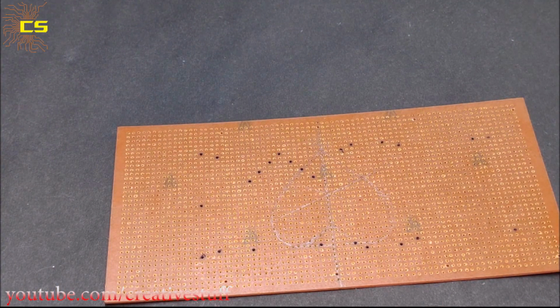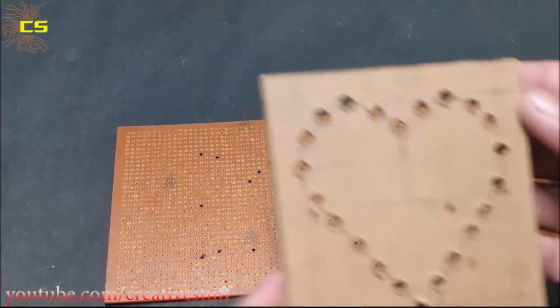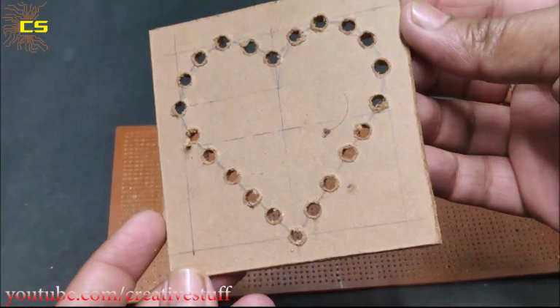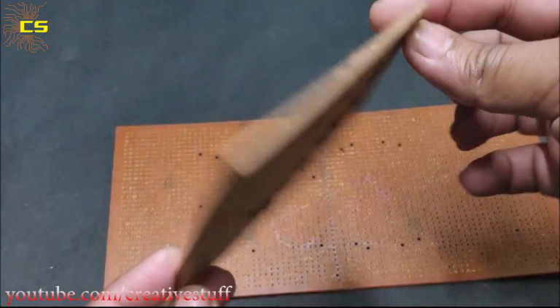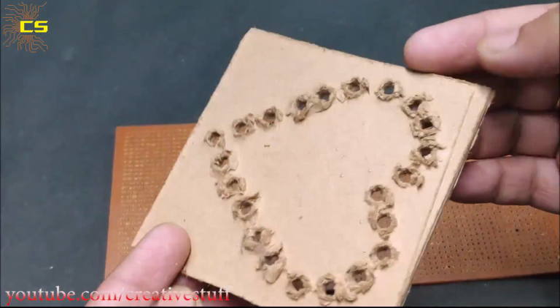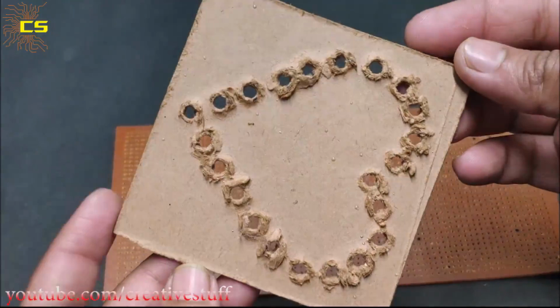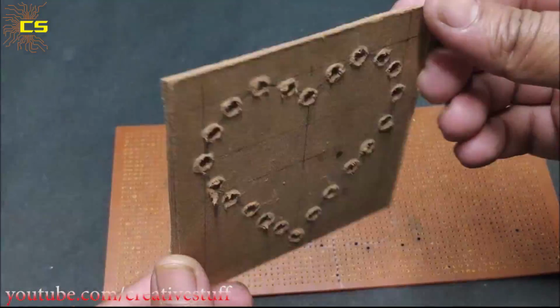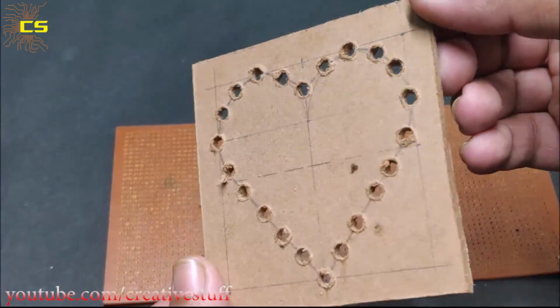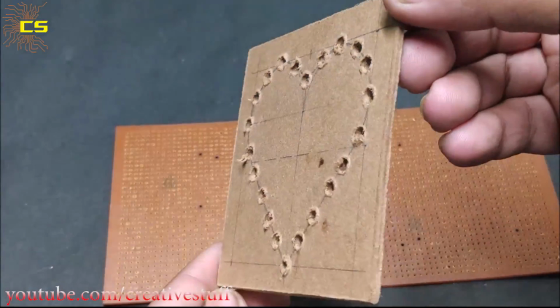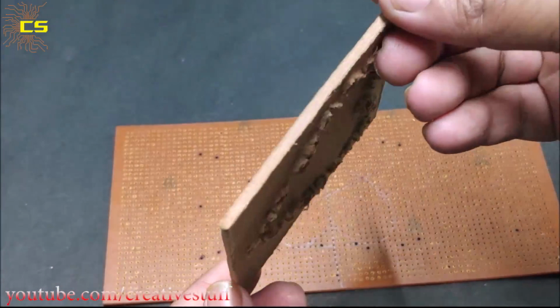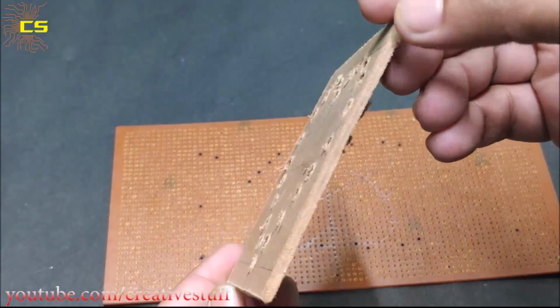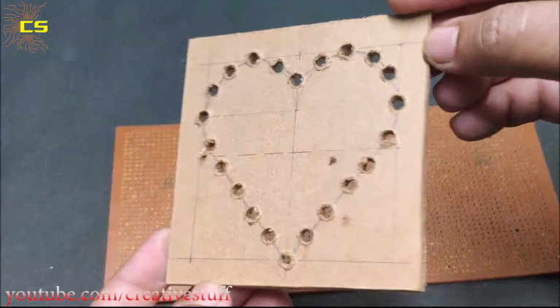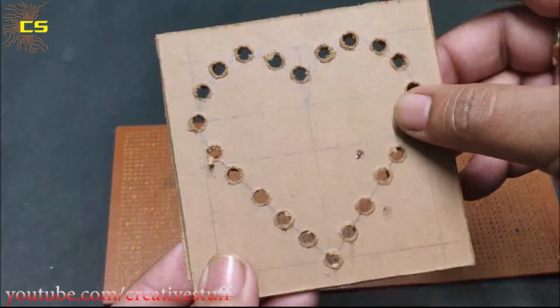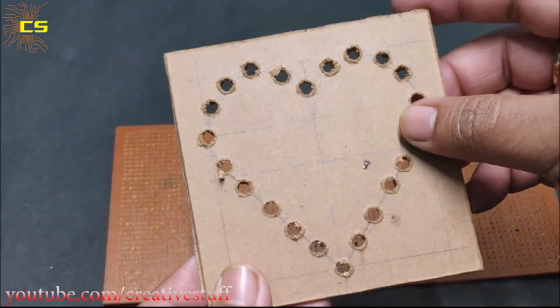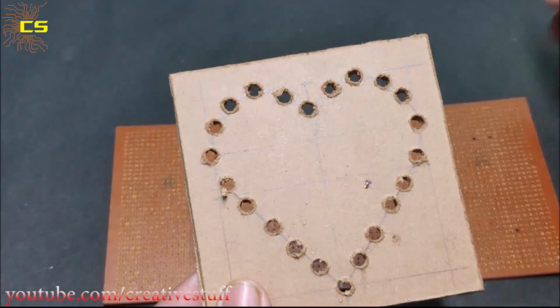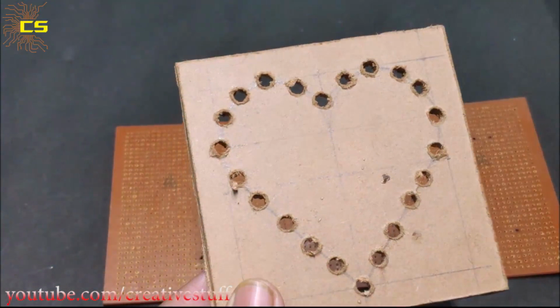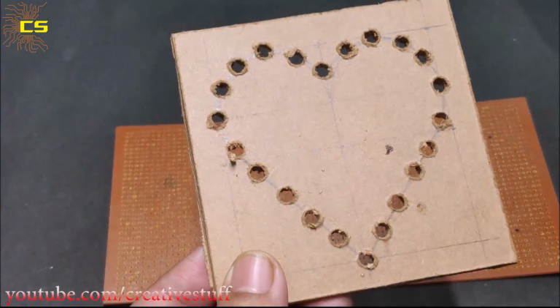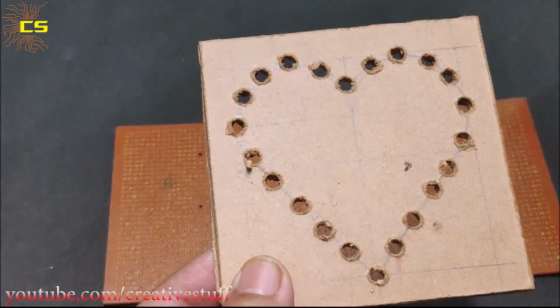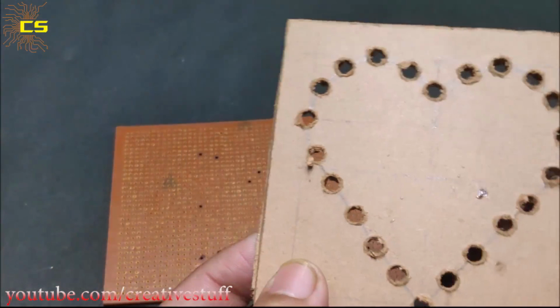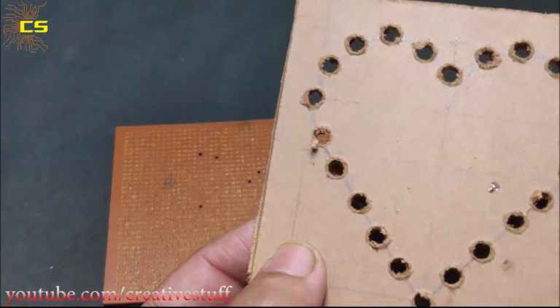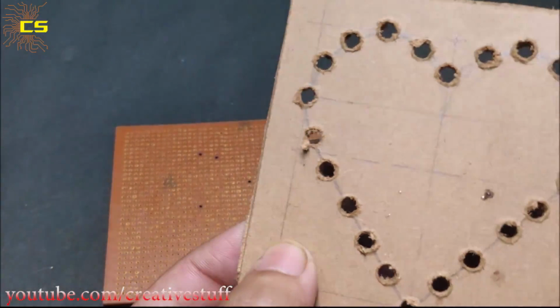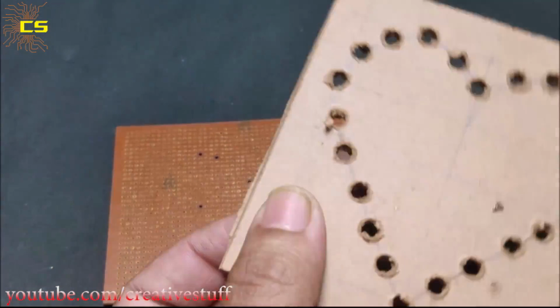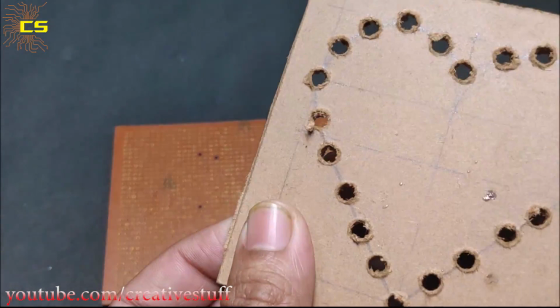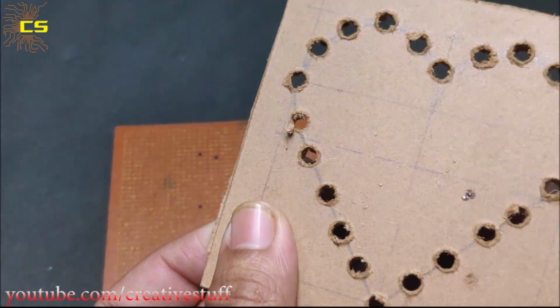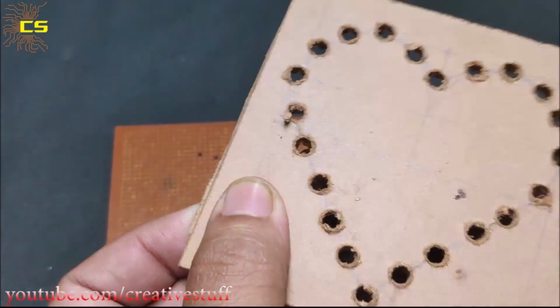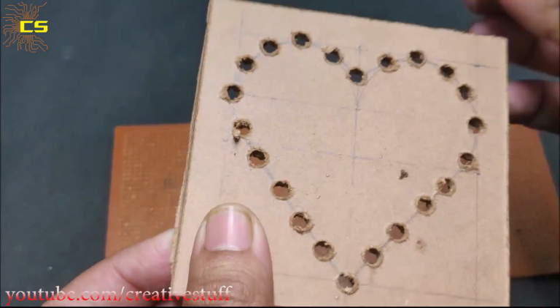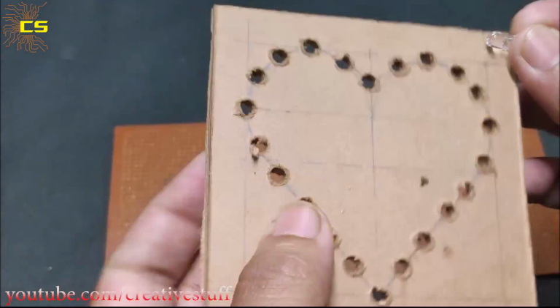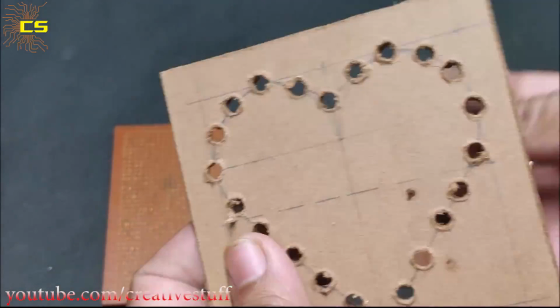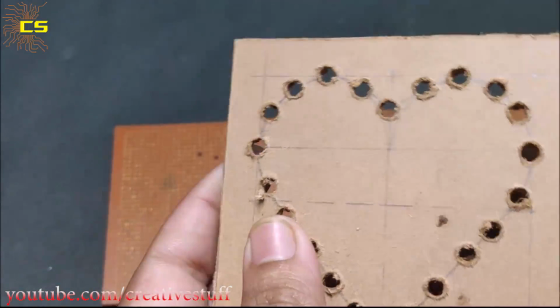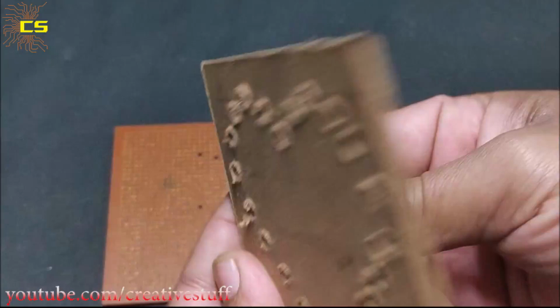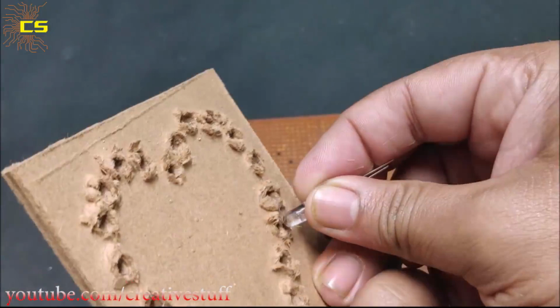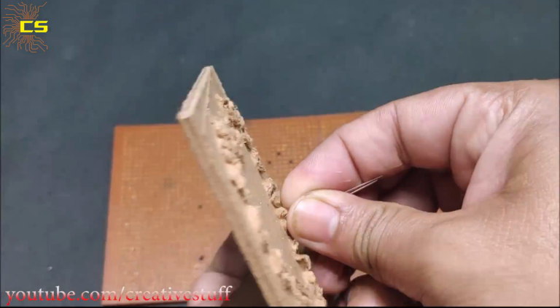You can also use a piece of hard cardboard sheet, just like the one we had used in our previous video.